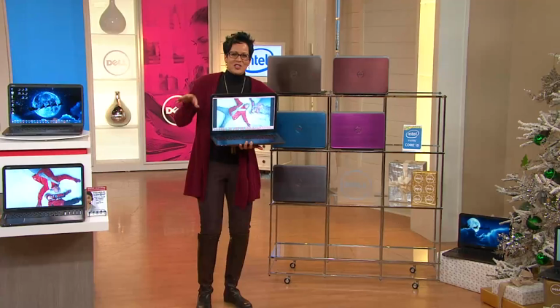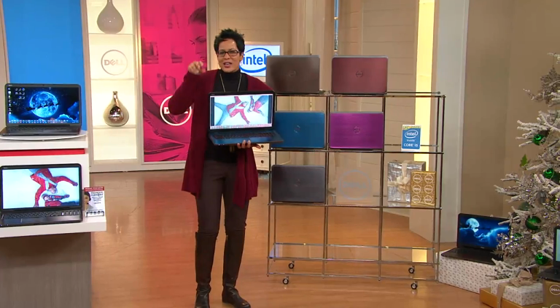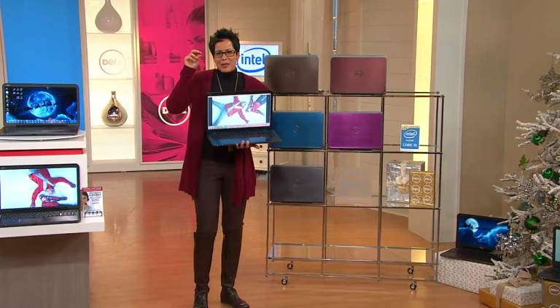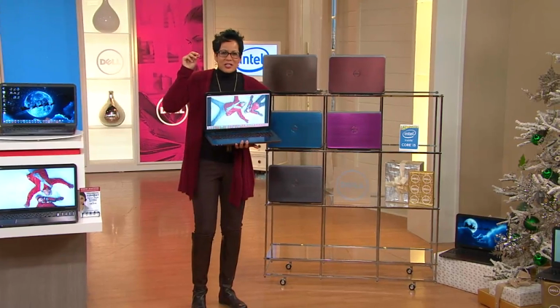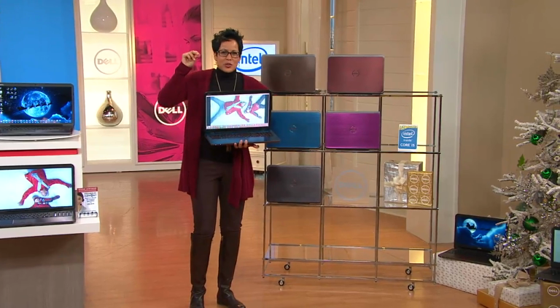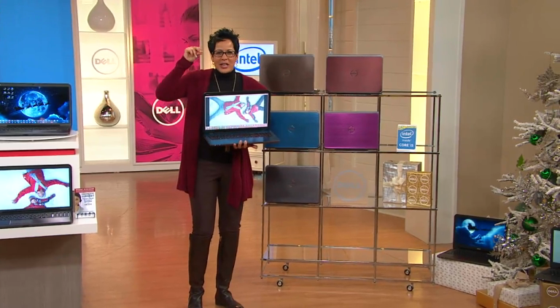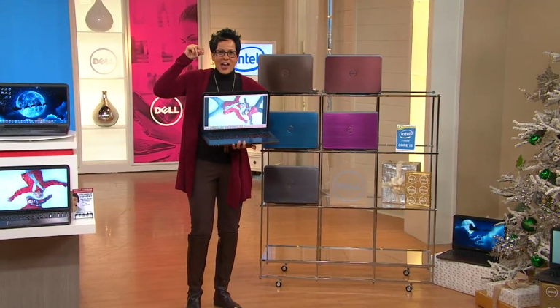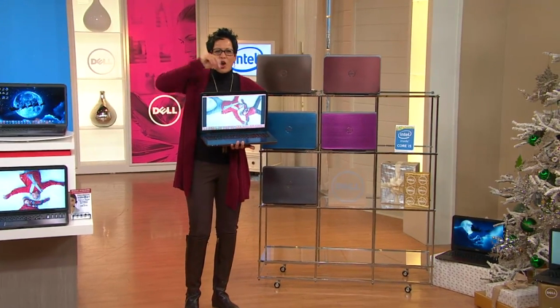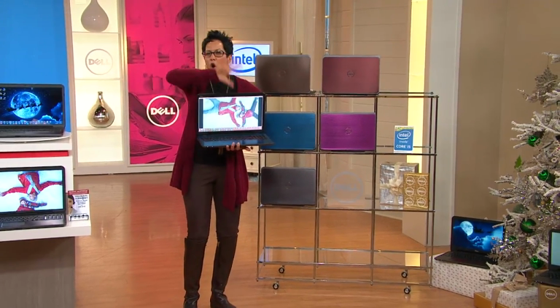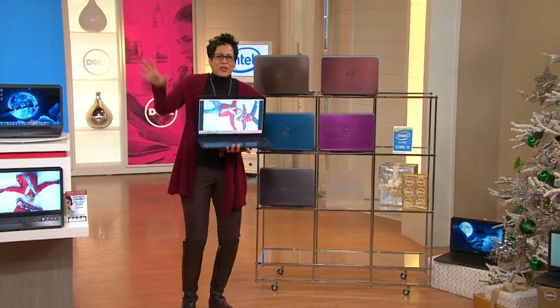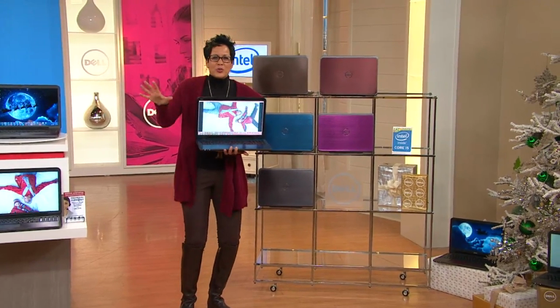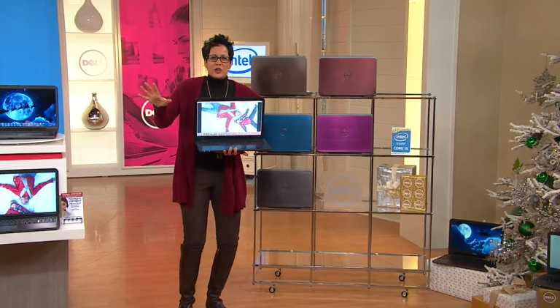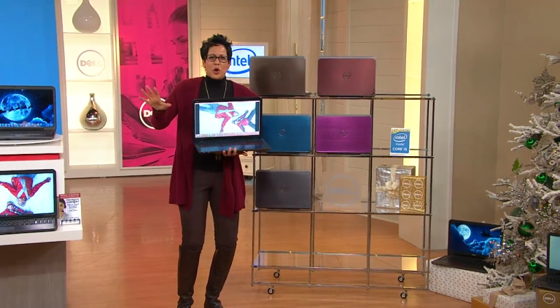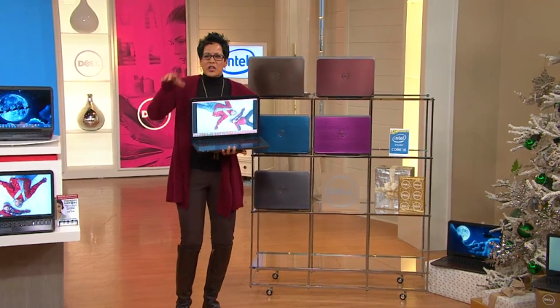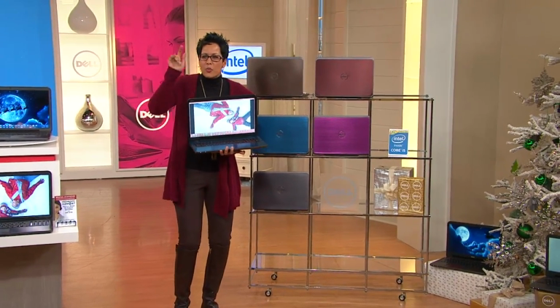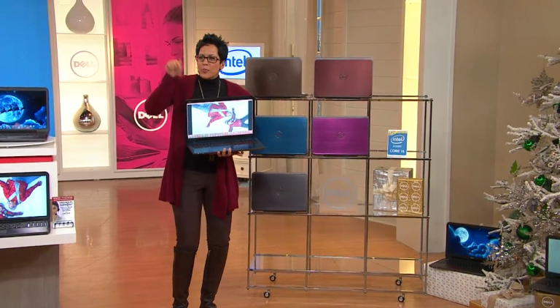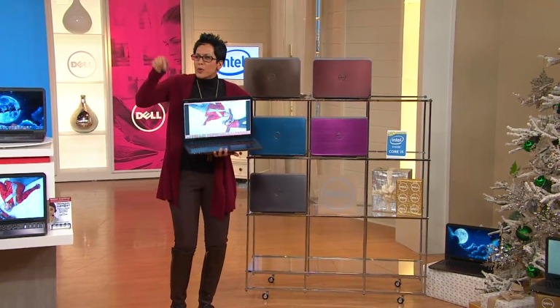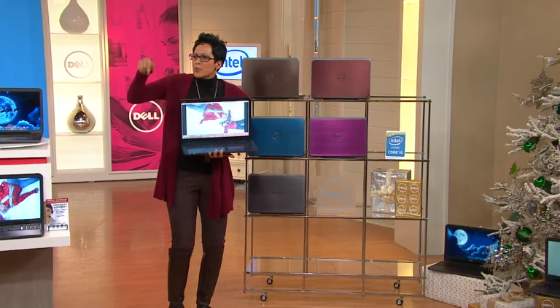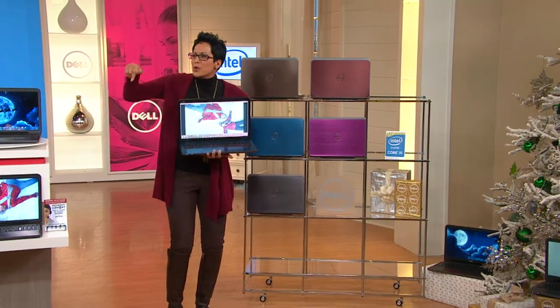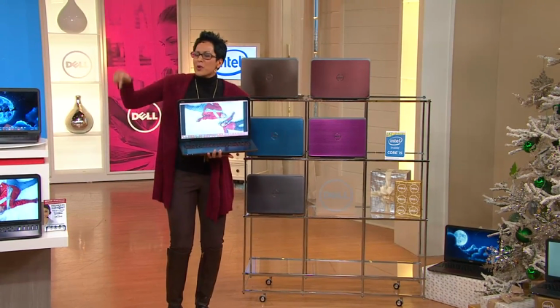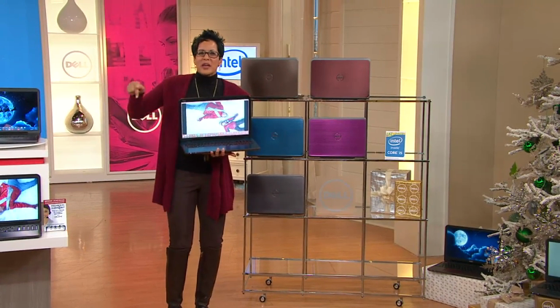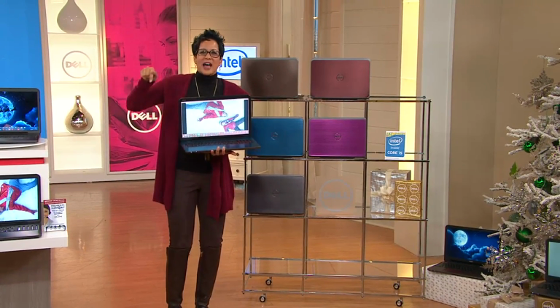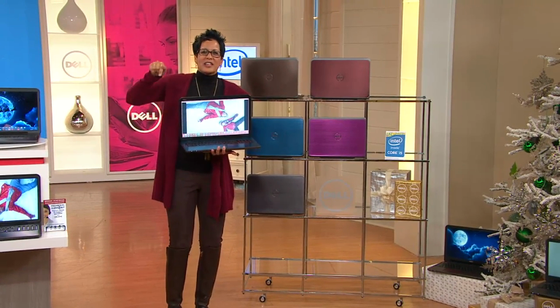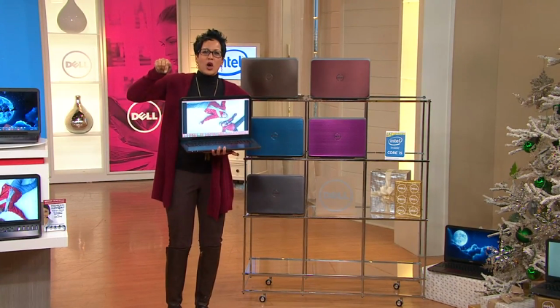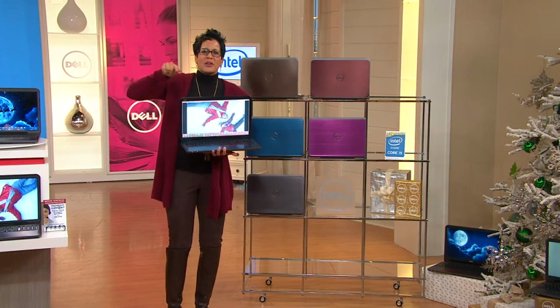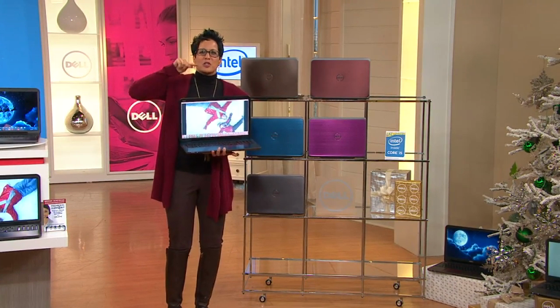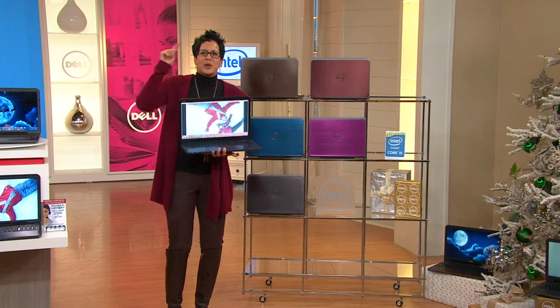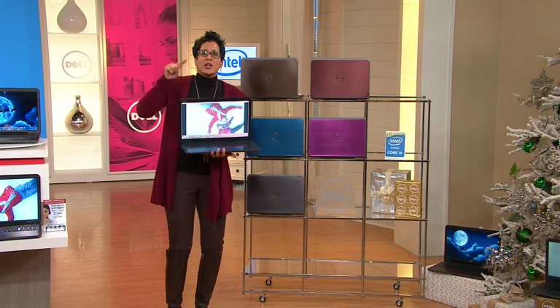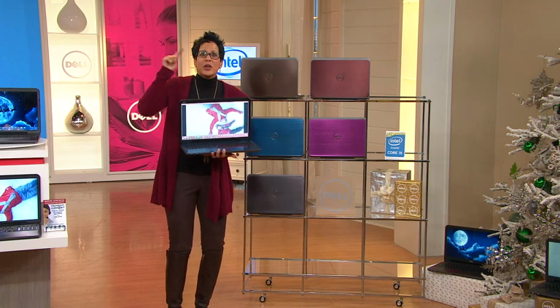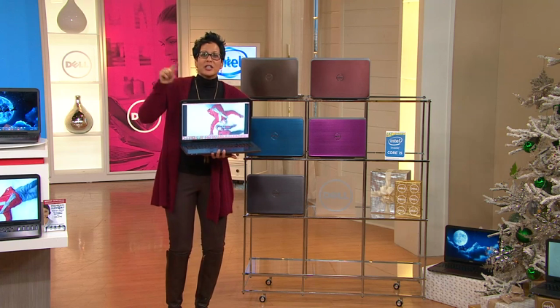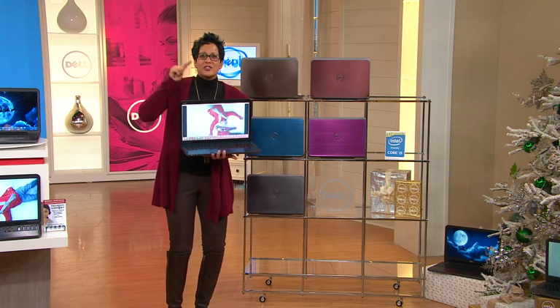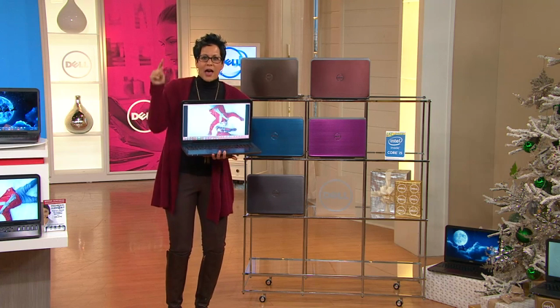That means you can have all these windows open and go boom, boom, boom, boom, boom, and not get caught by the spinning wheel of death.